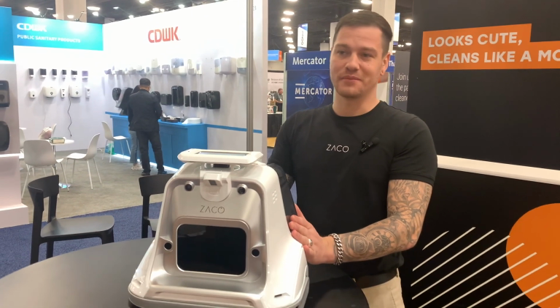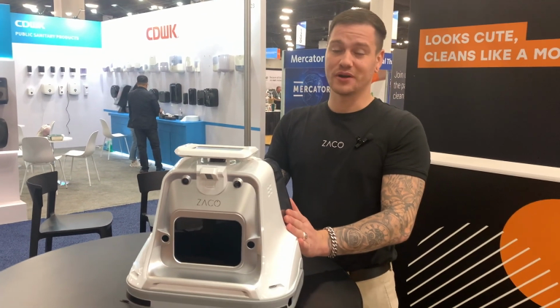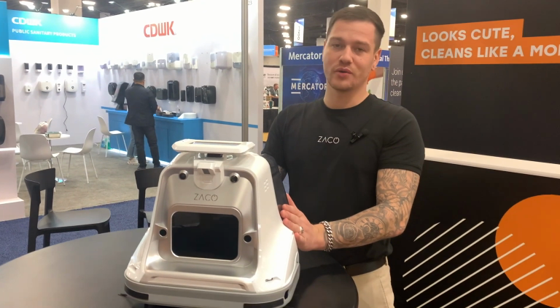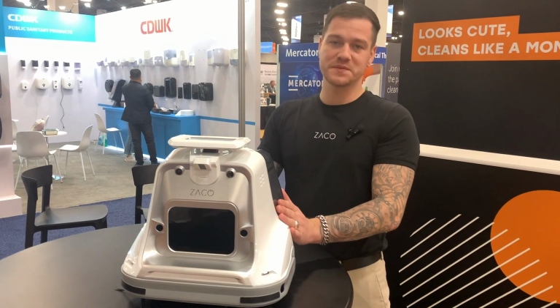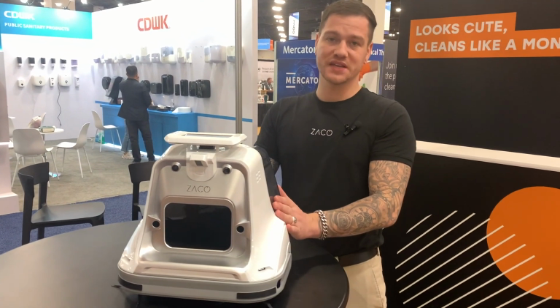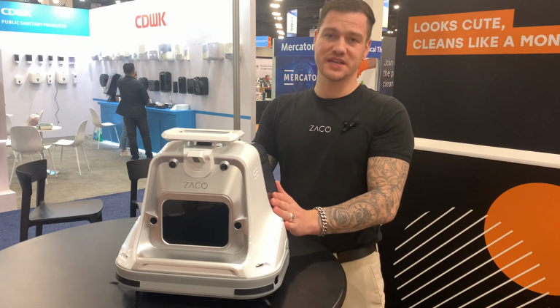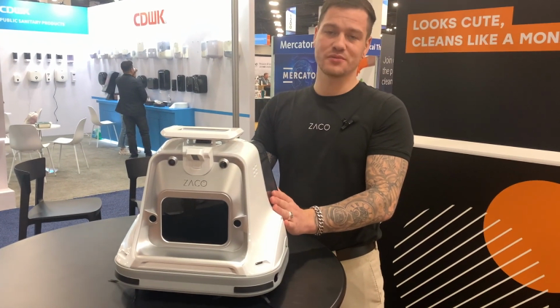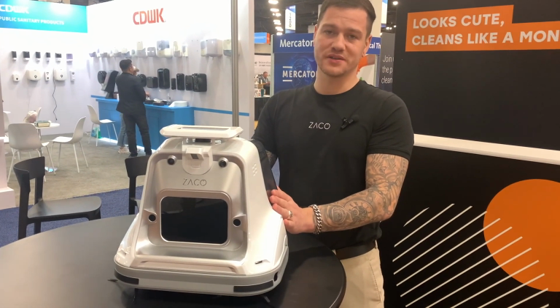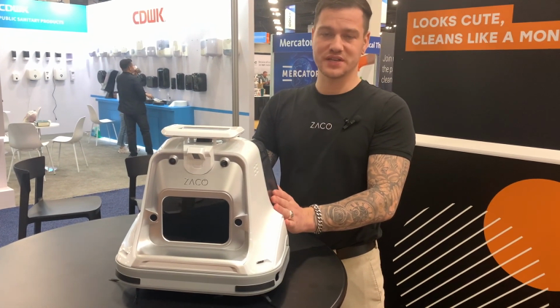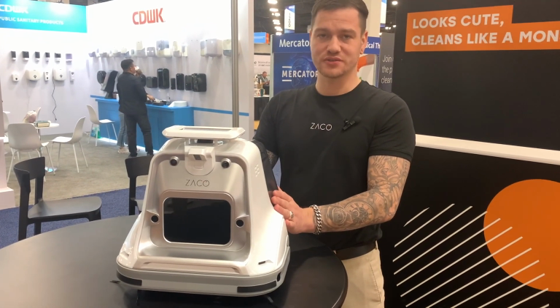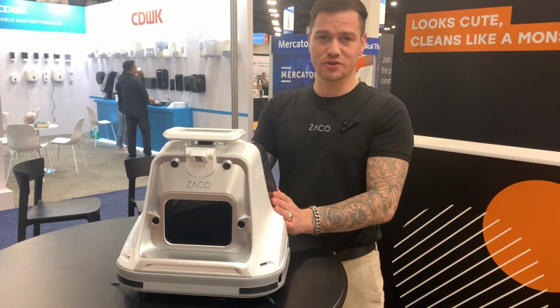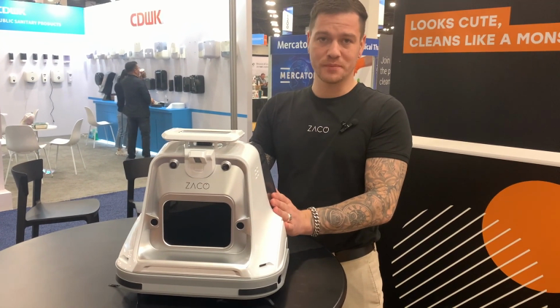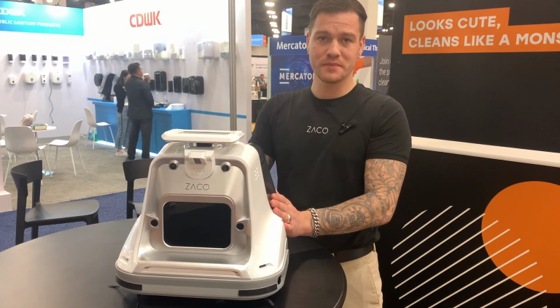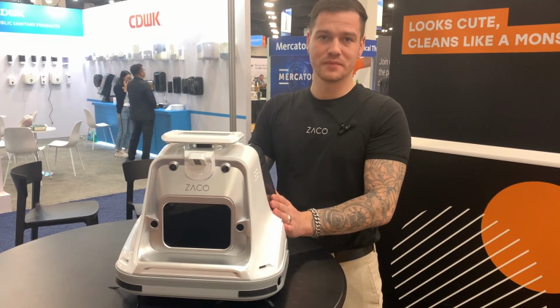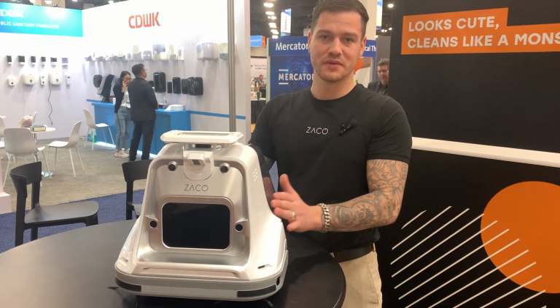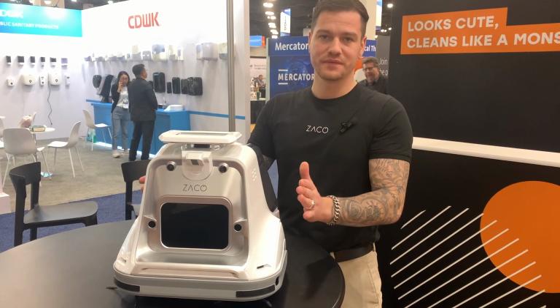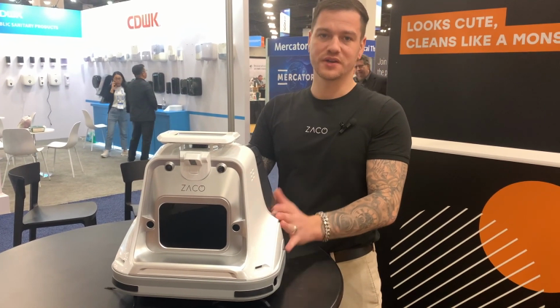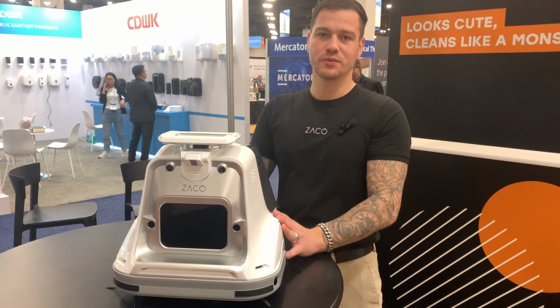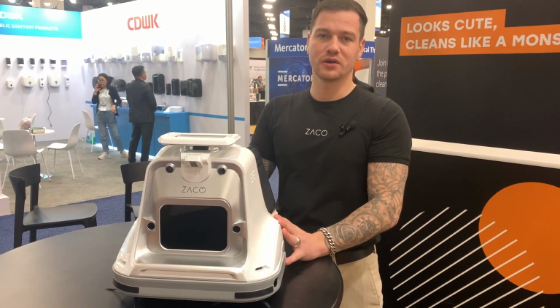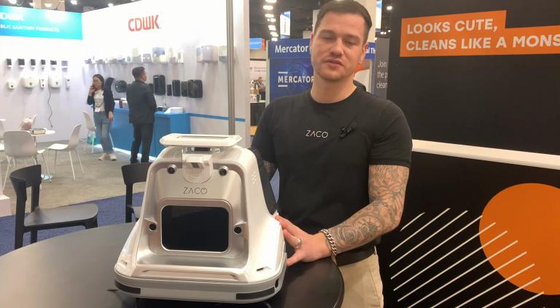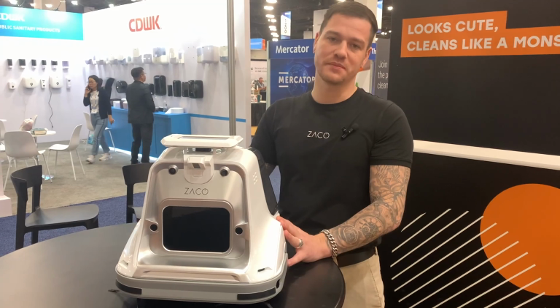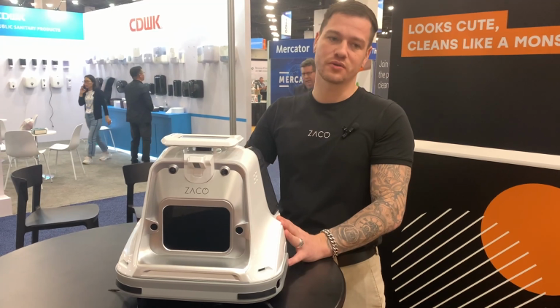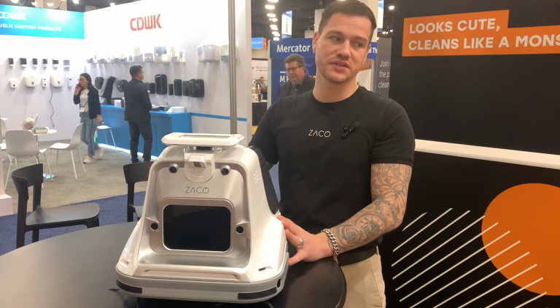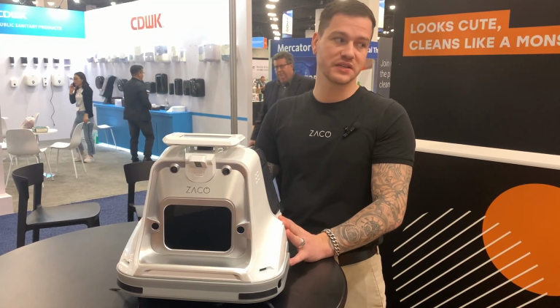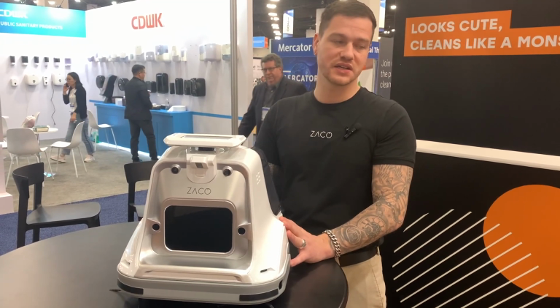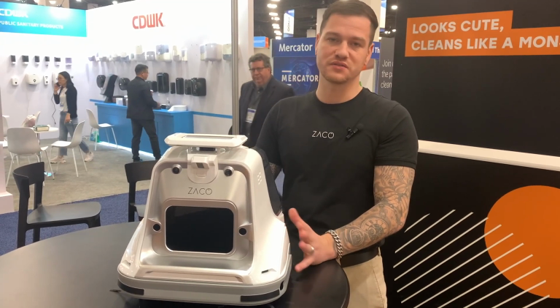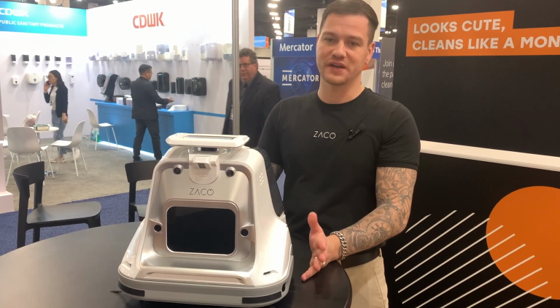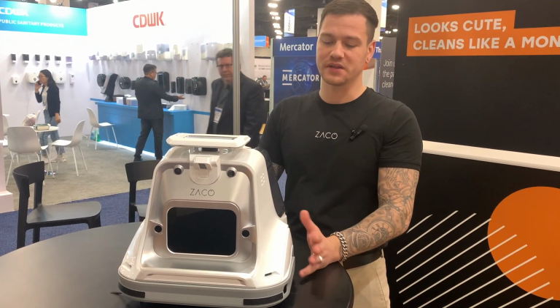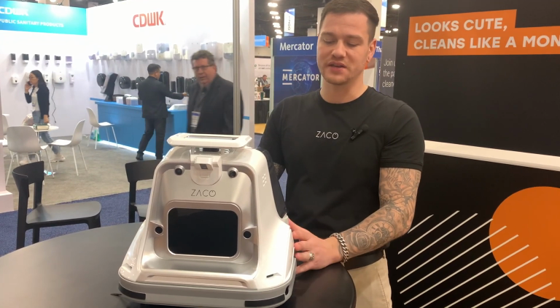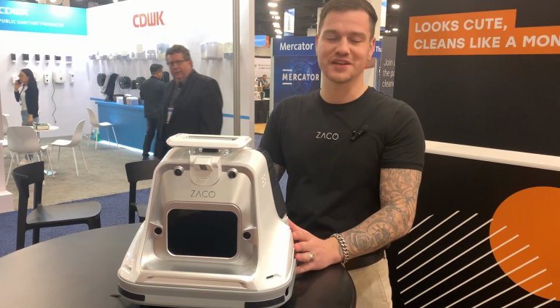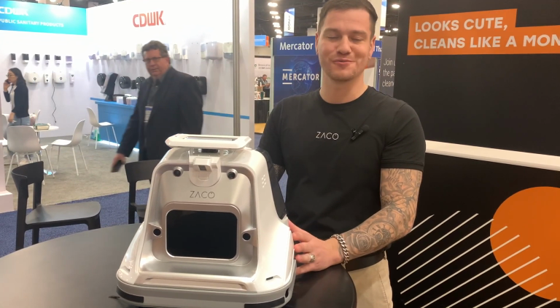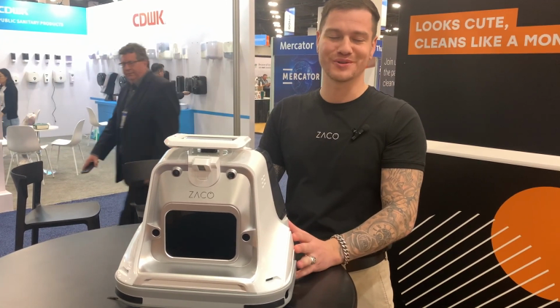Learn more at zayco-tech.com, where you'll also find Enrico's contact details to reach him at any time.